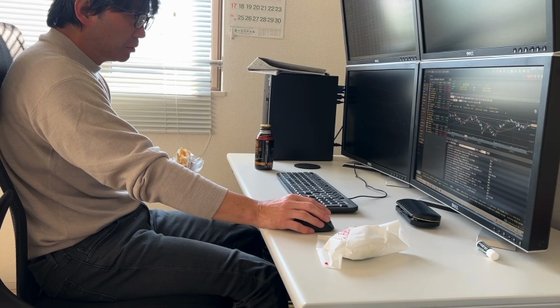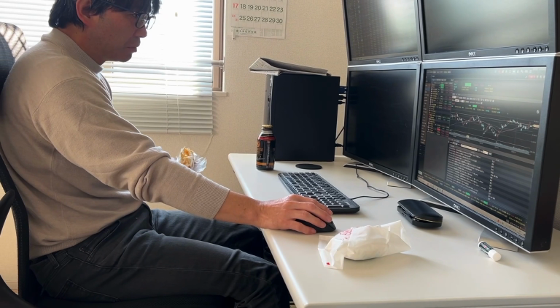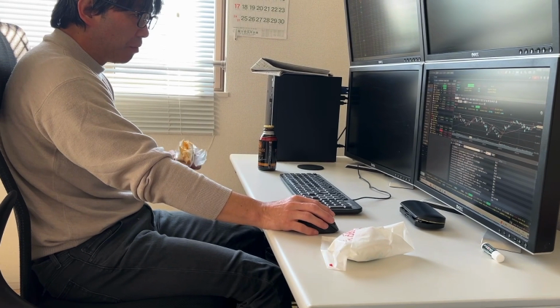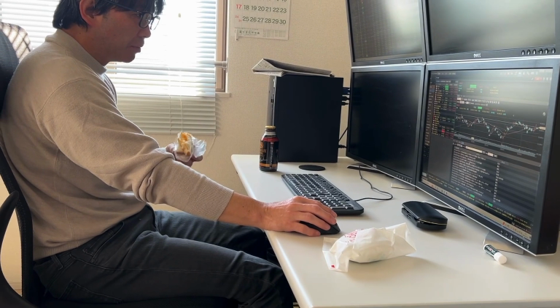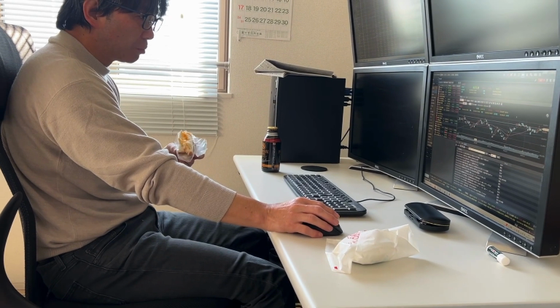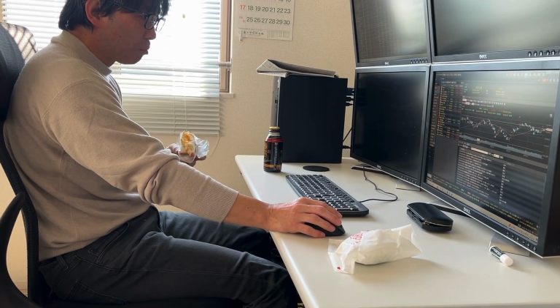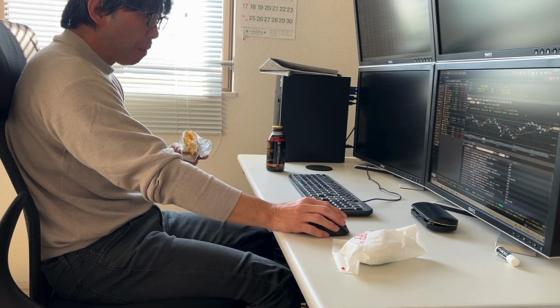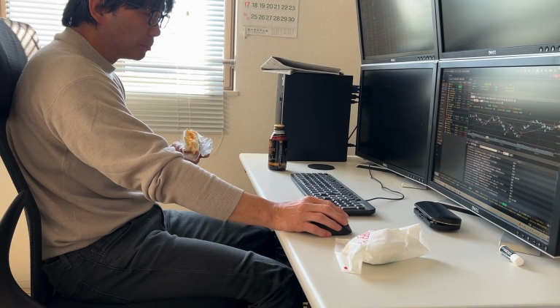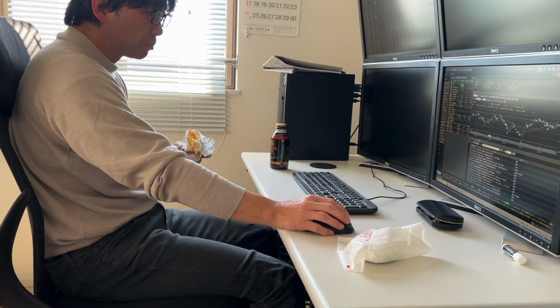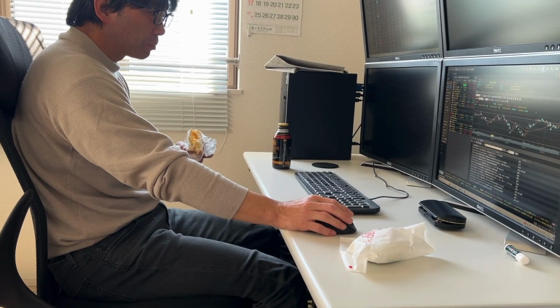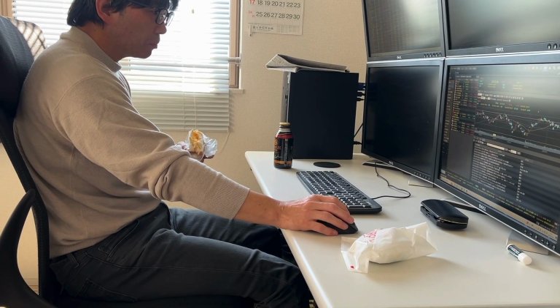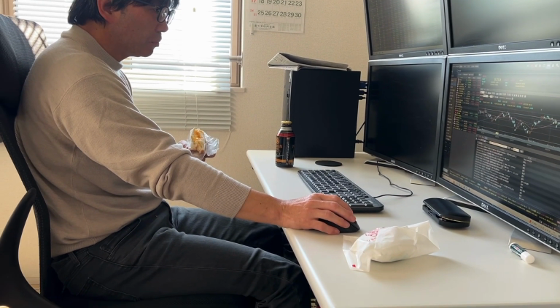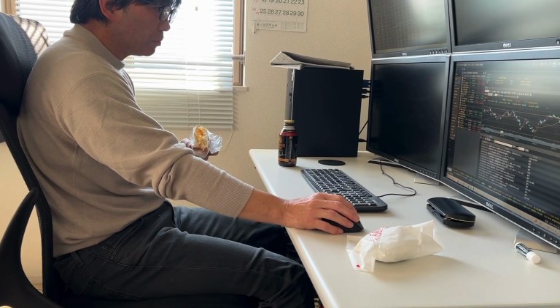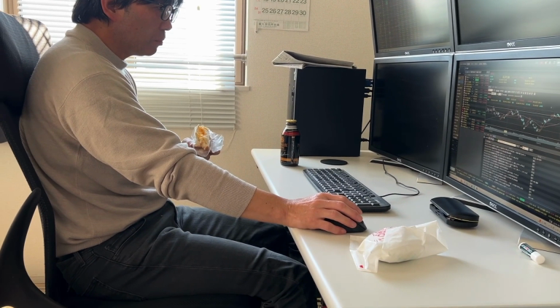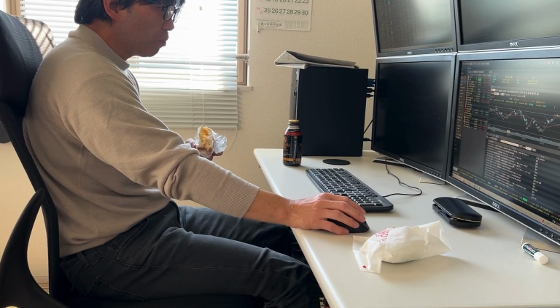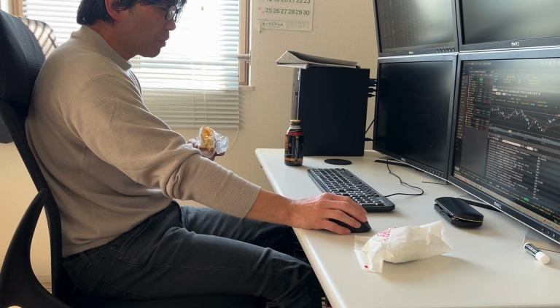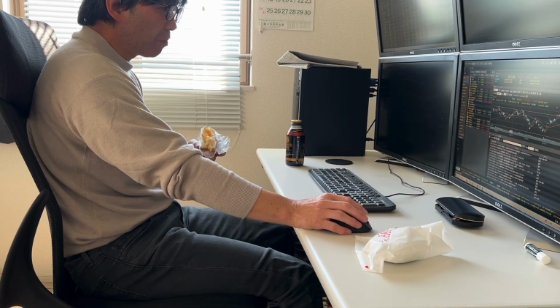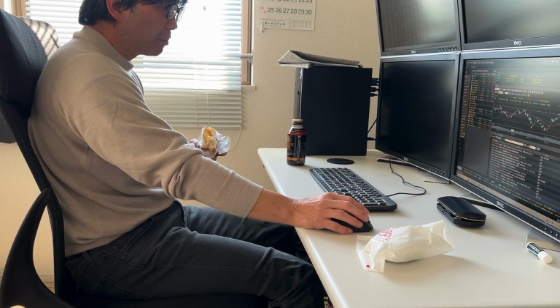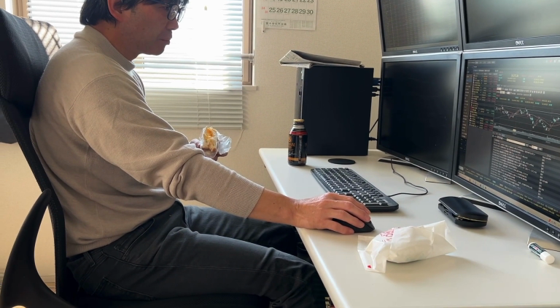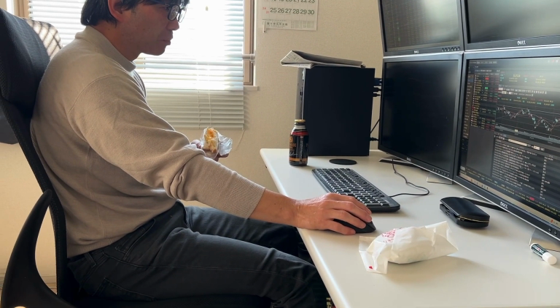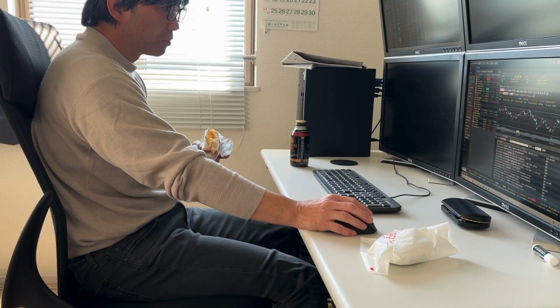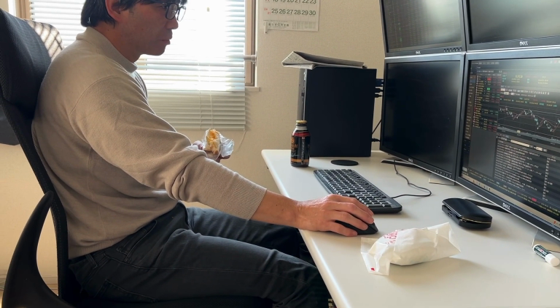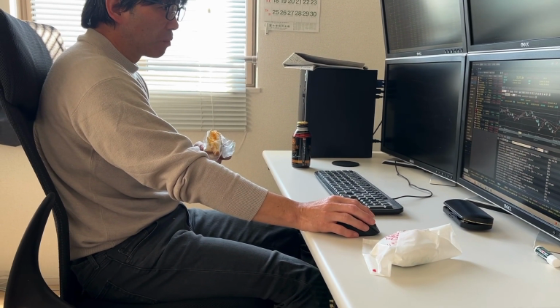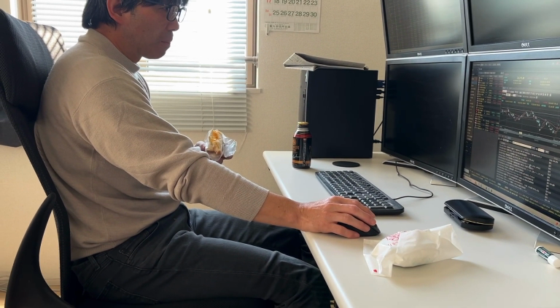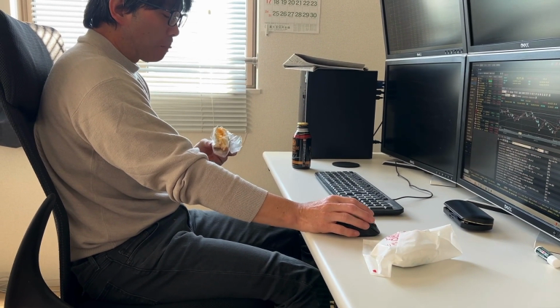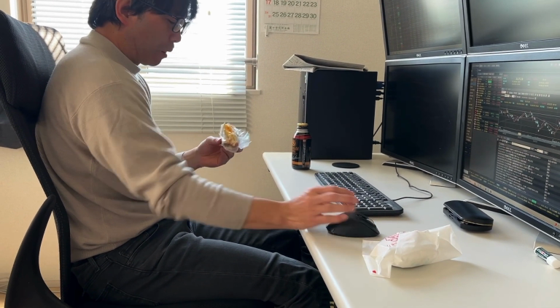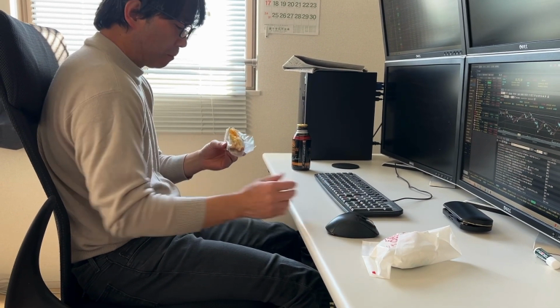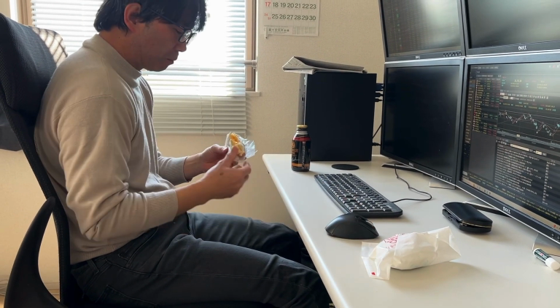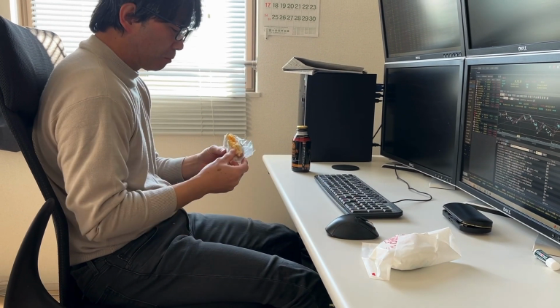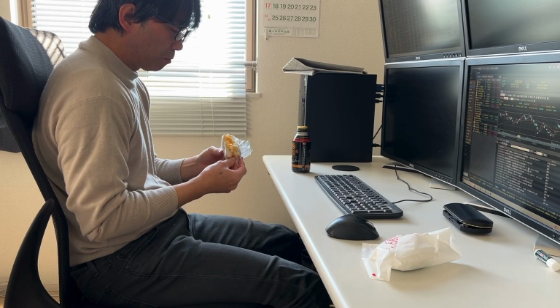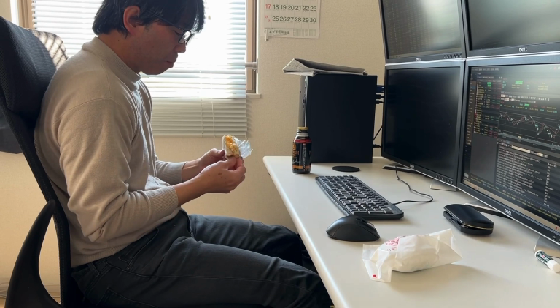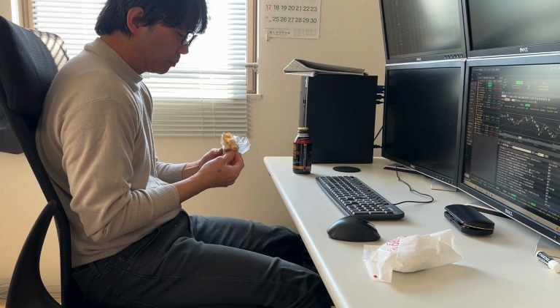He's trading his stocks at the moment and having — is that egg salad again? Okay, good boy.